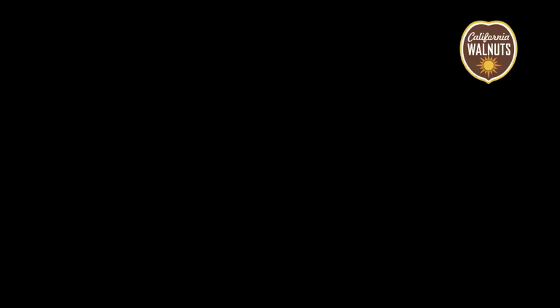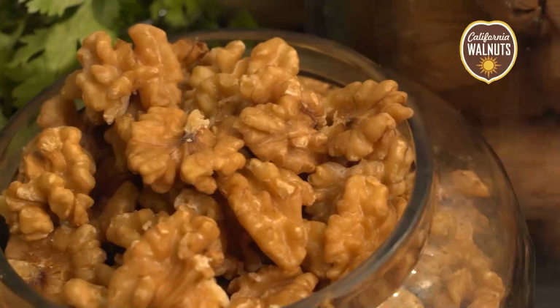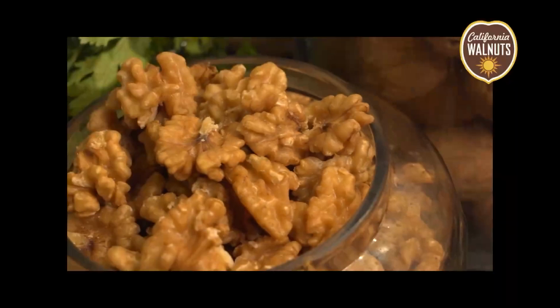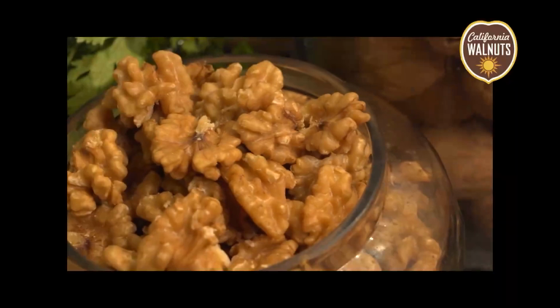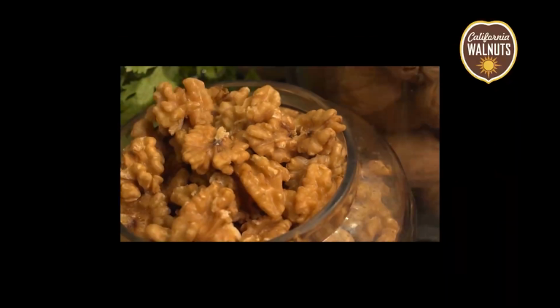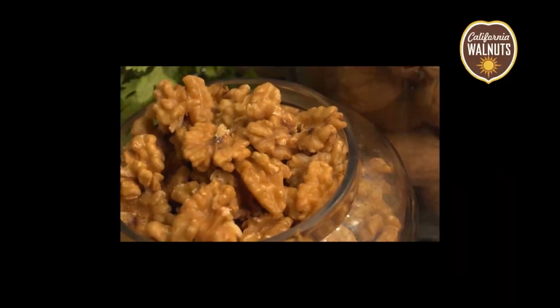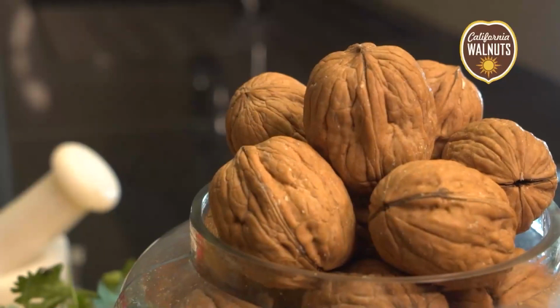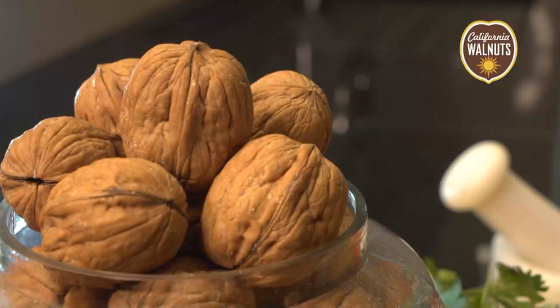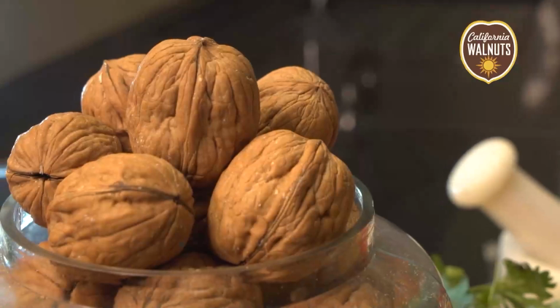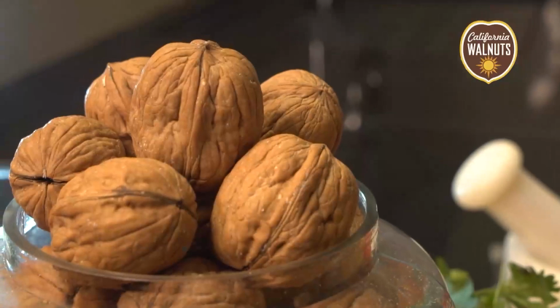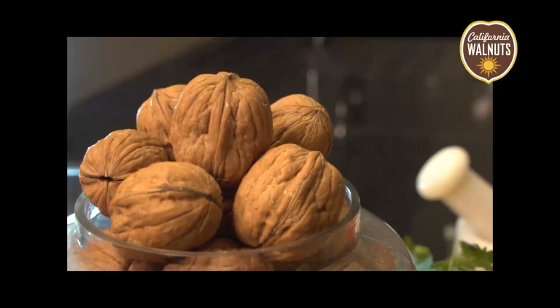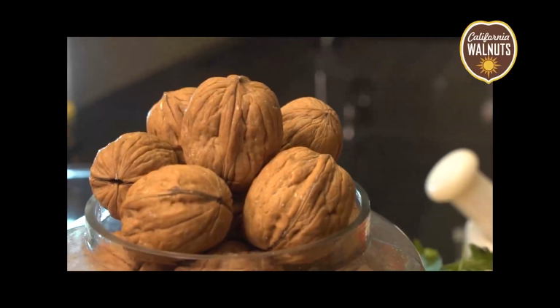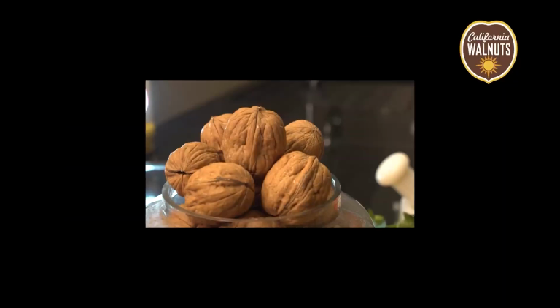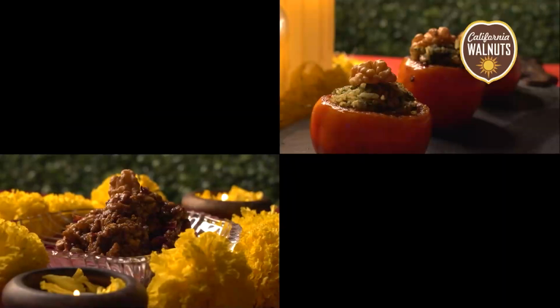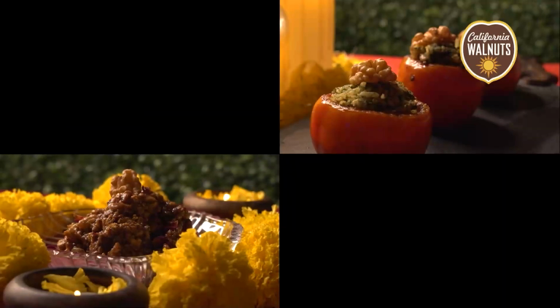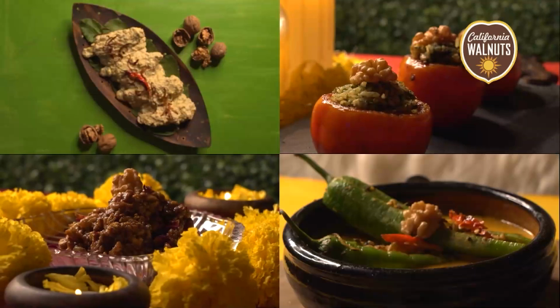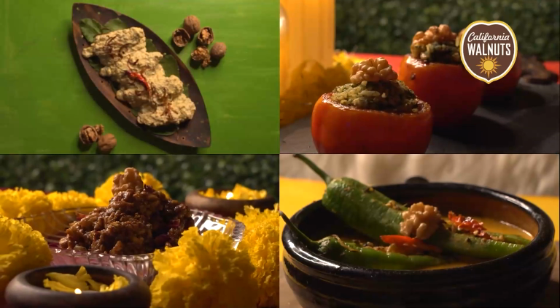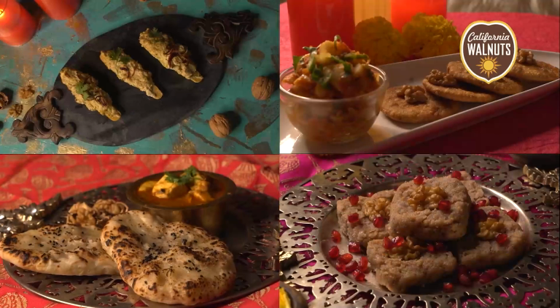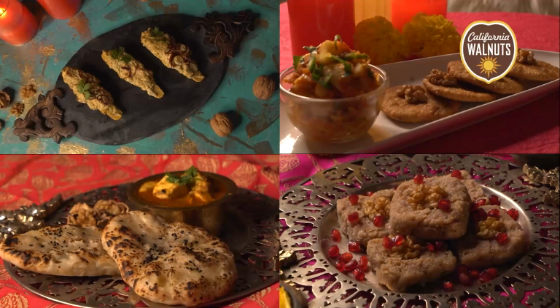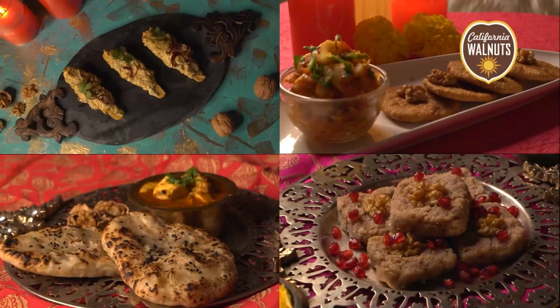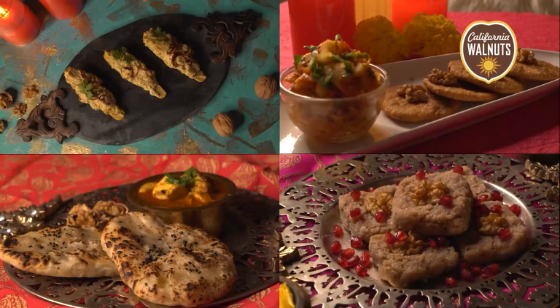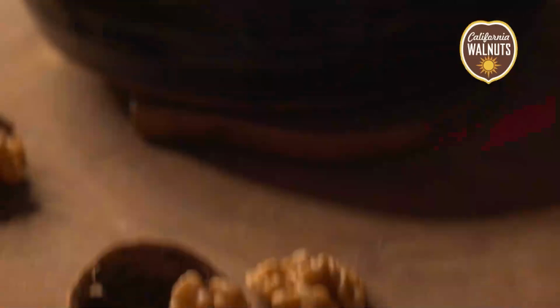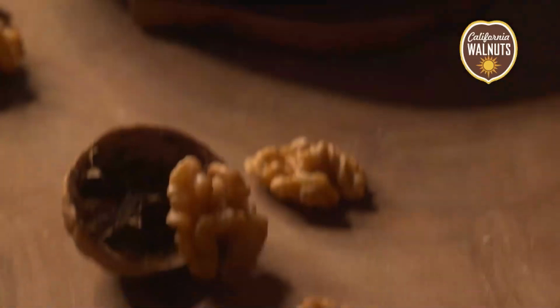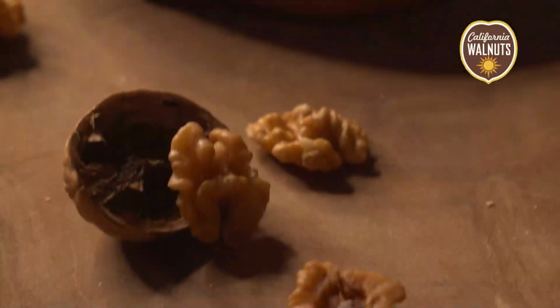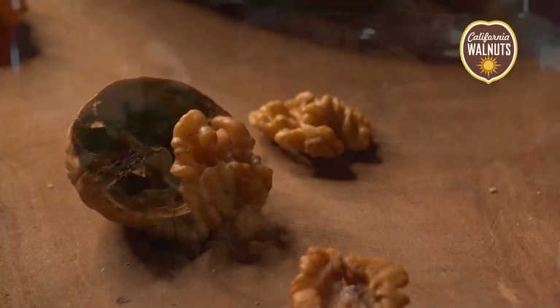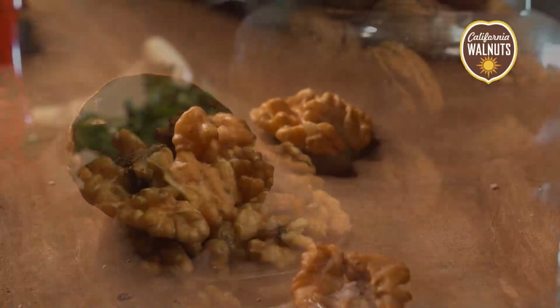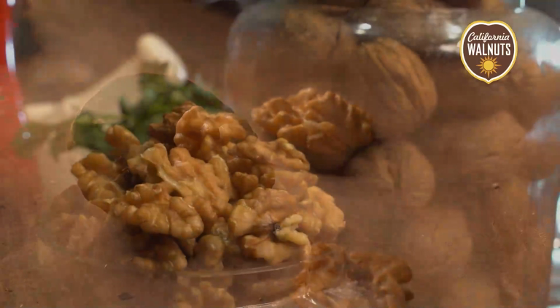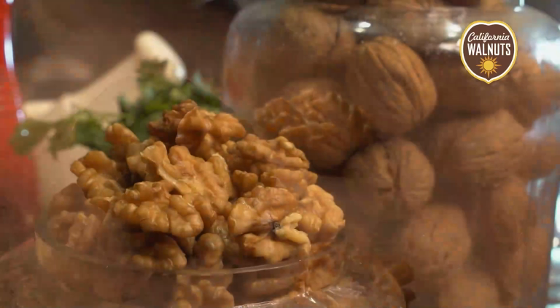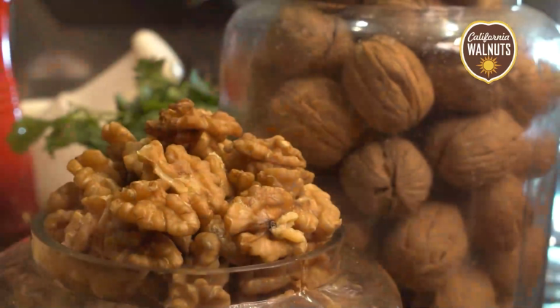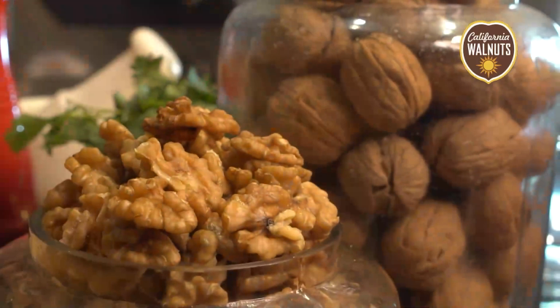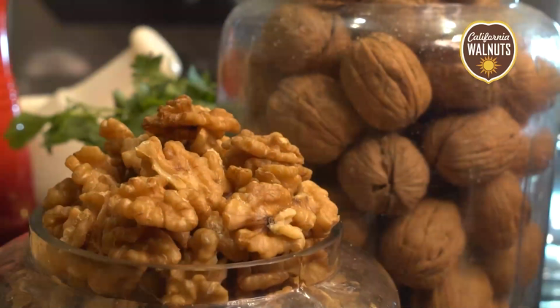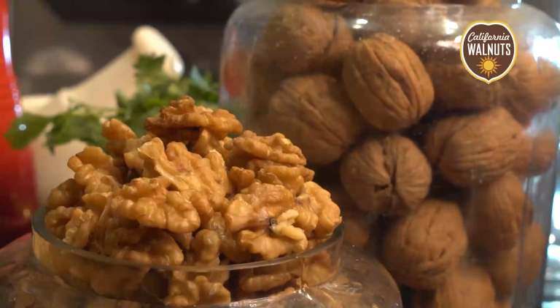Hi friends, welcome to Nuts About Walnuts with me, Chef Shipra Khanna and California Walnuts.